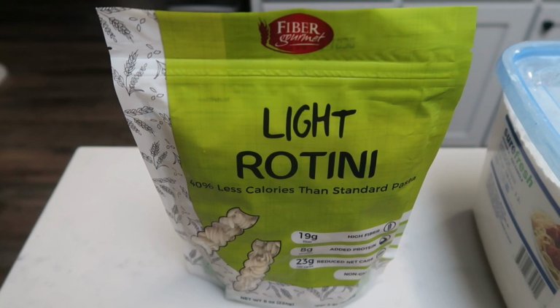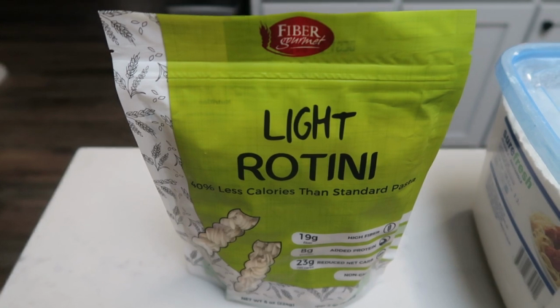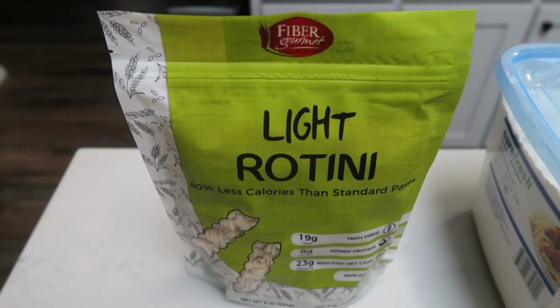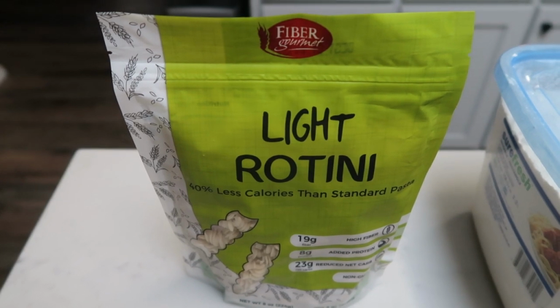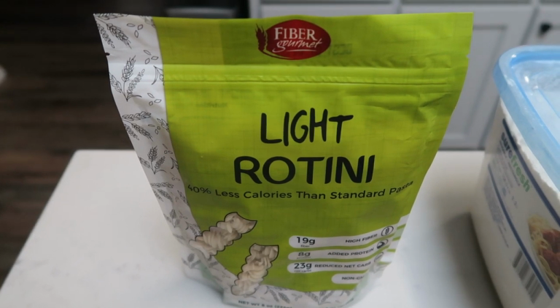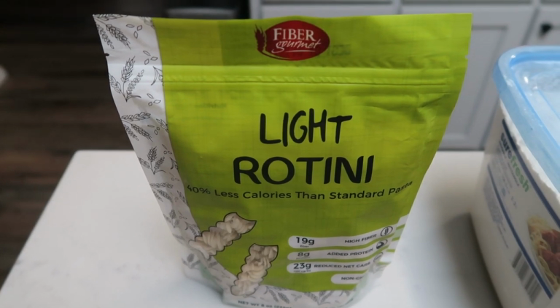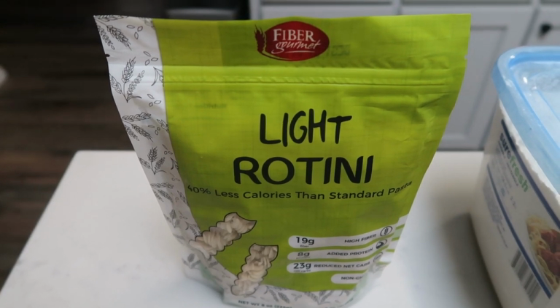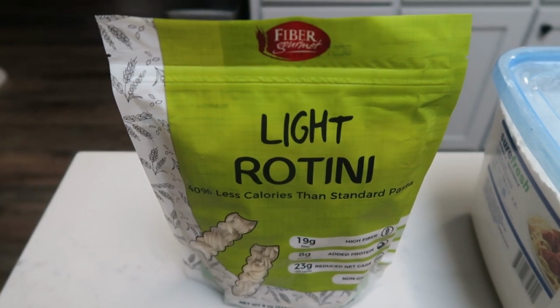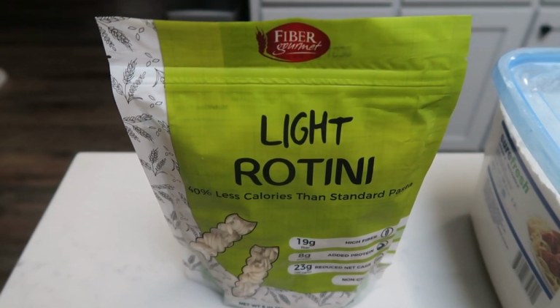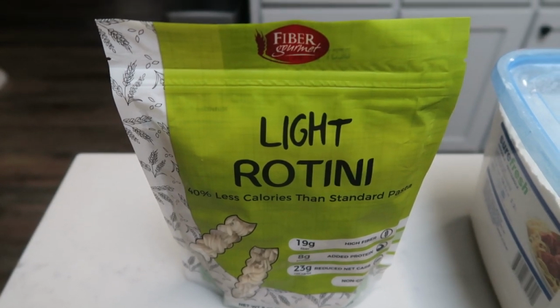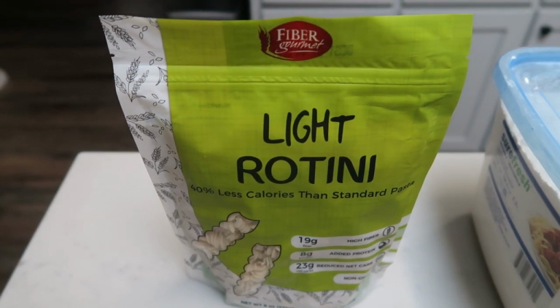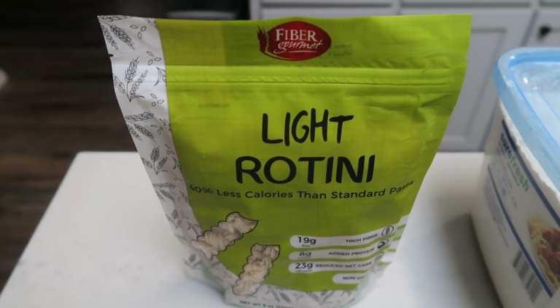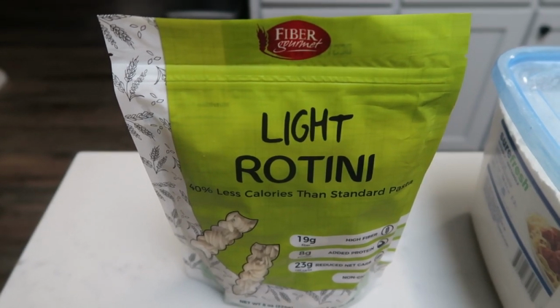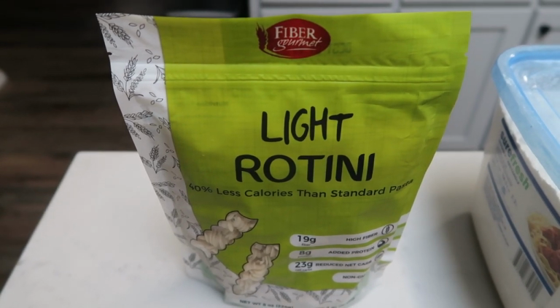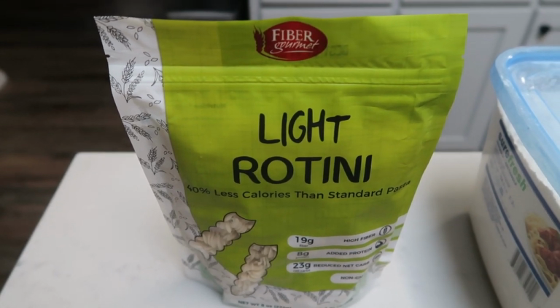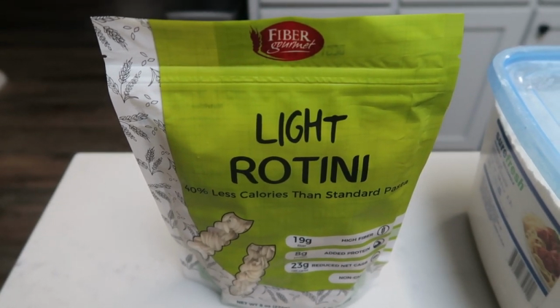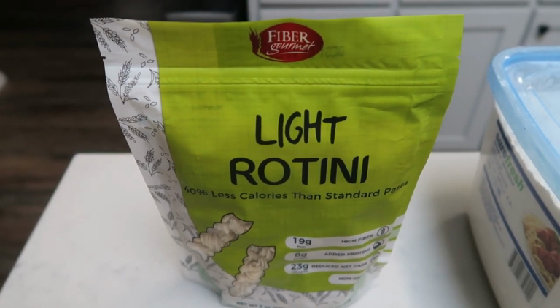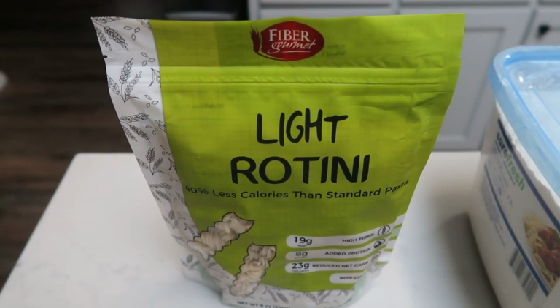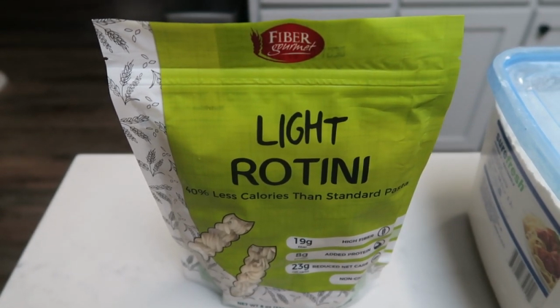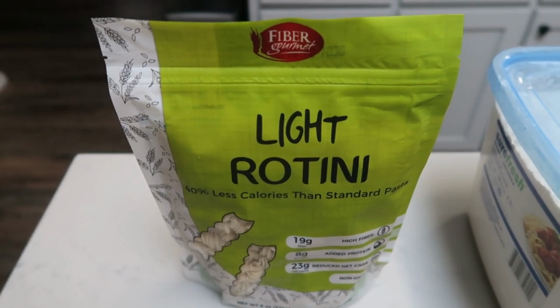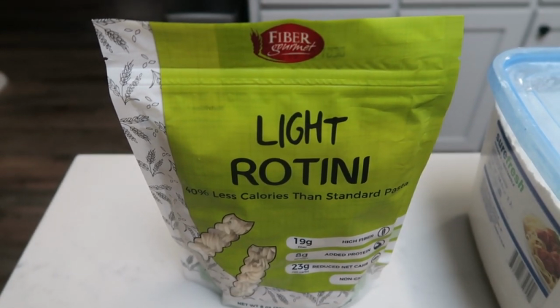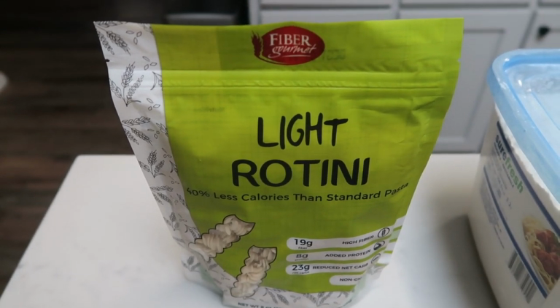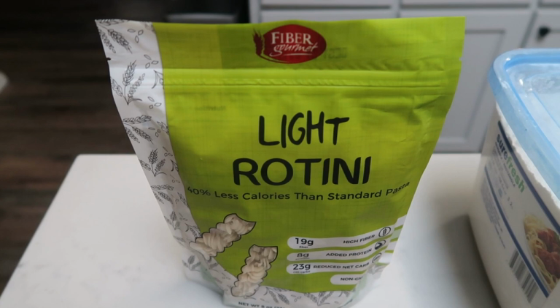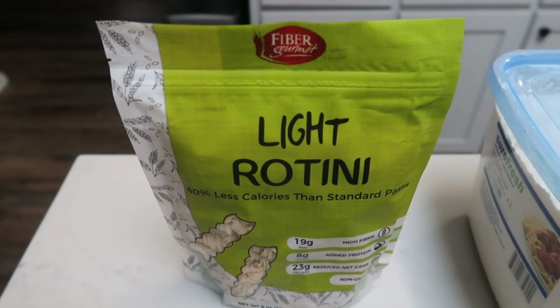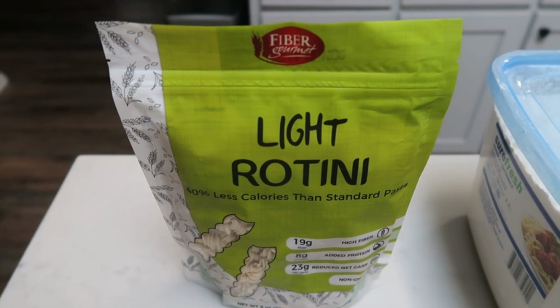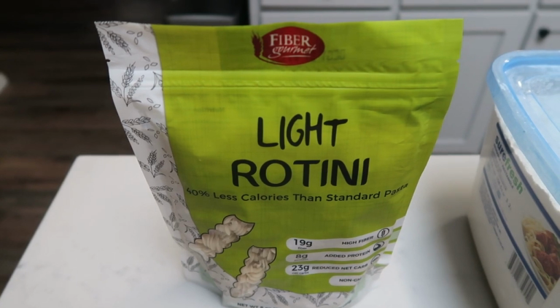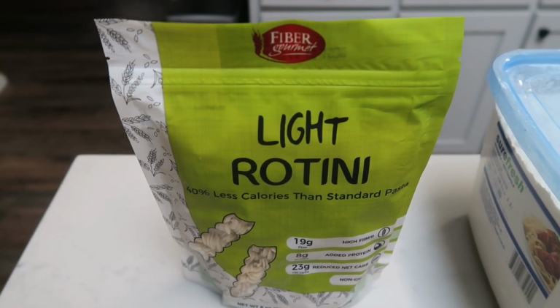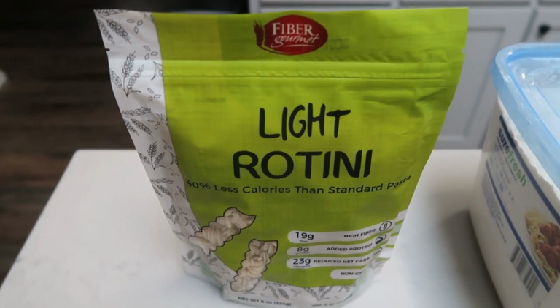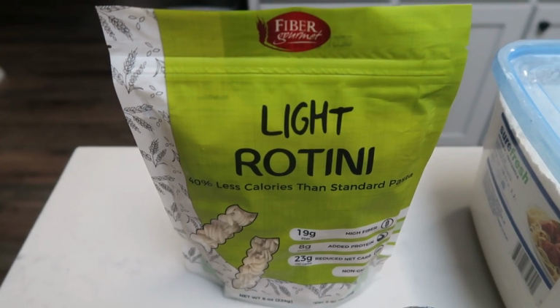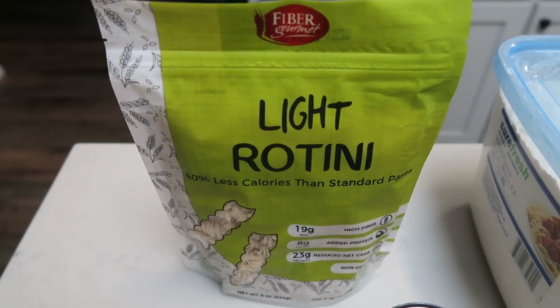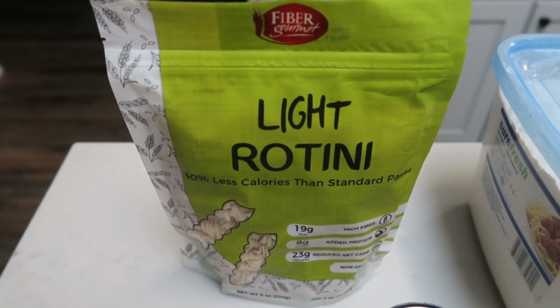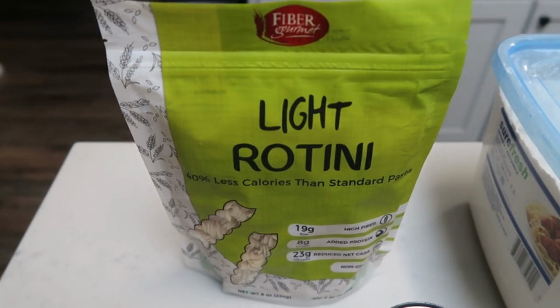I do have a link down in the description box. Click the link and it'll take you directly to the website, right to where you need to order the Fiber Gourmet.